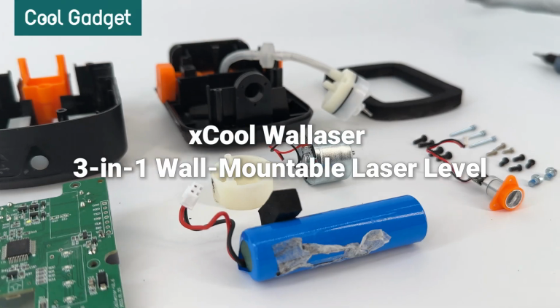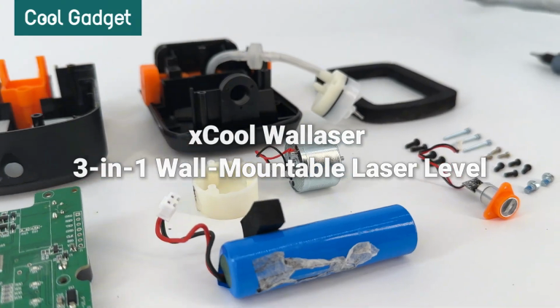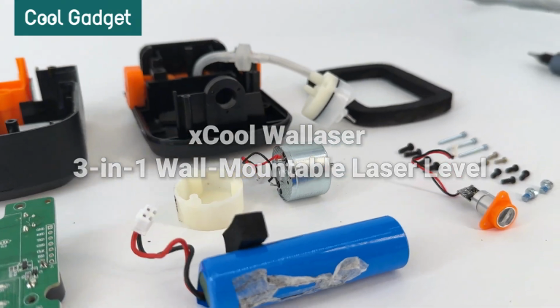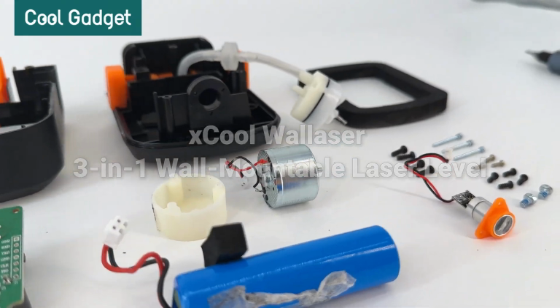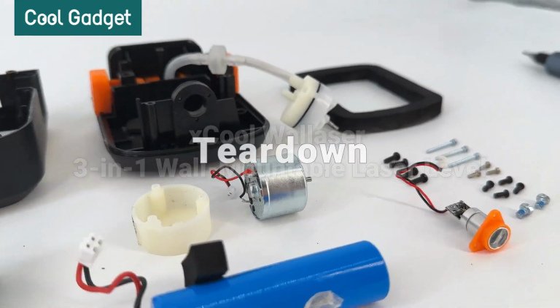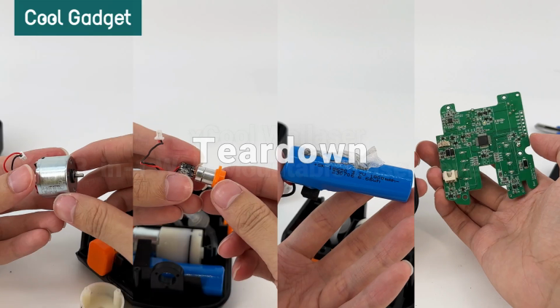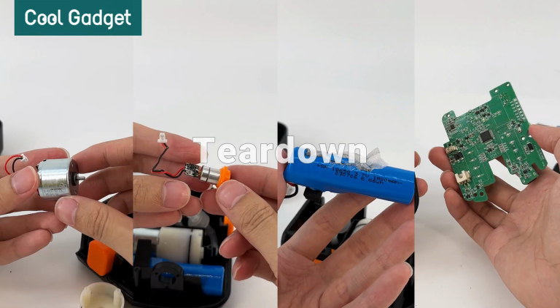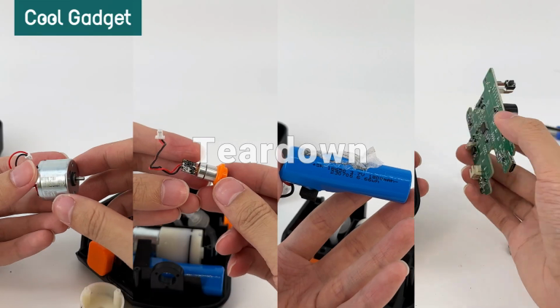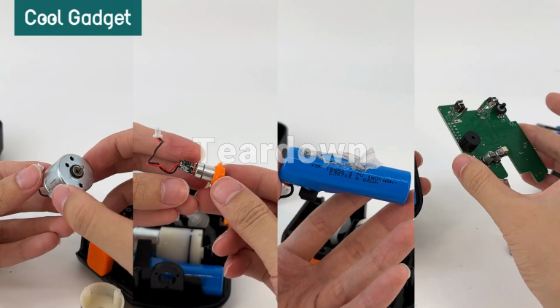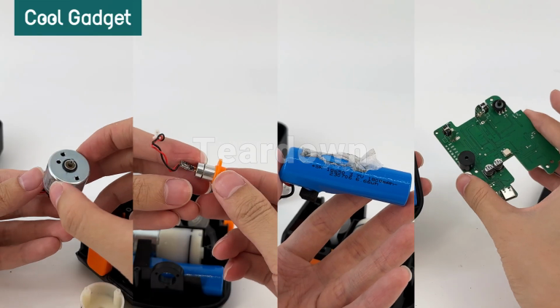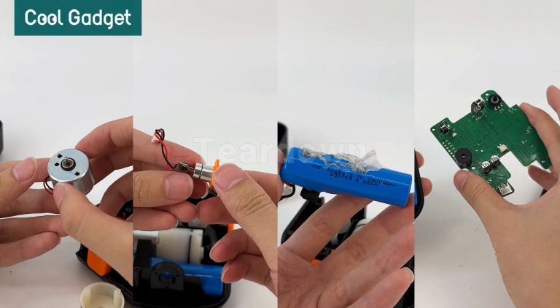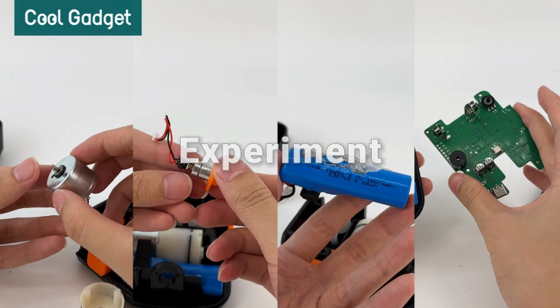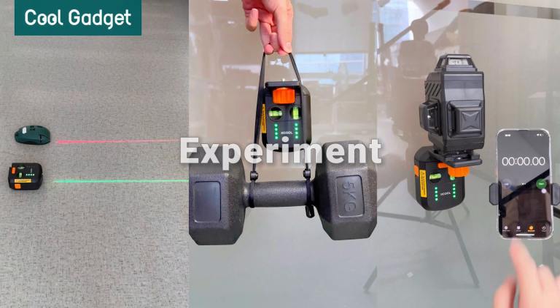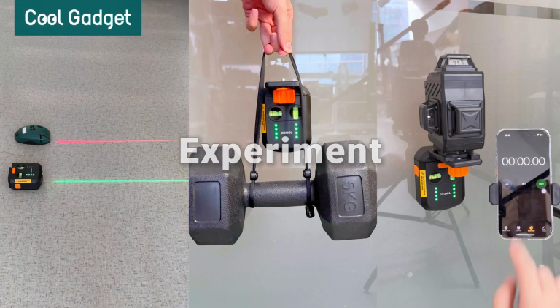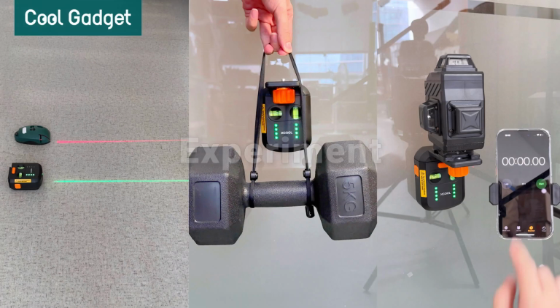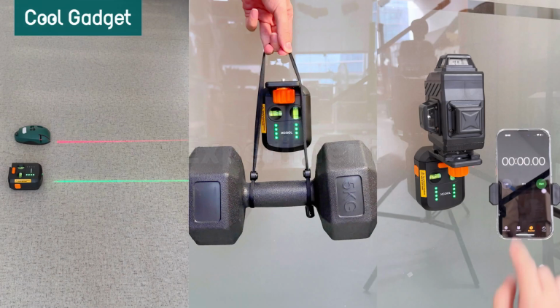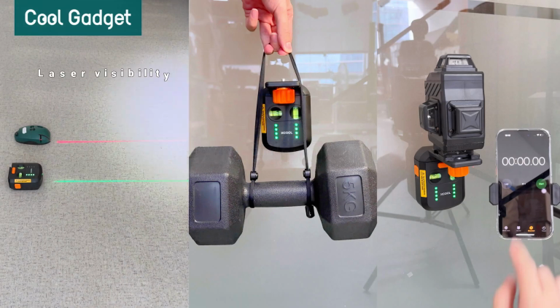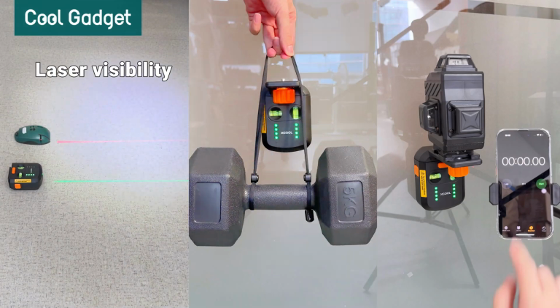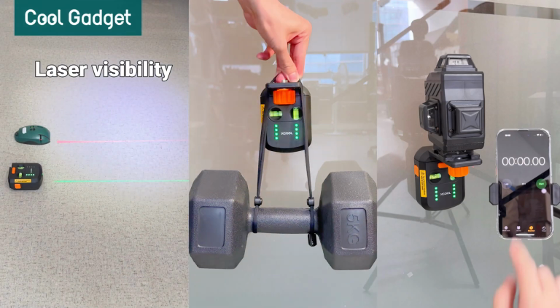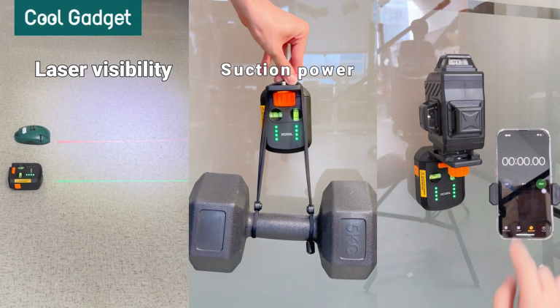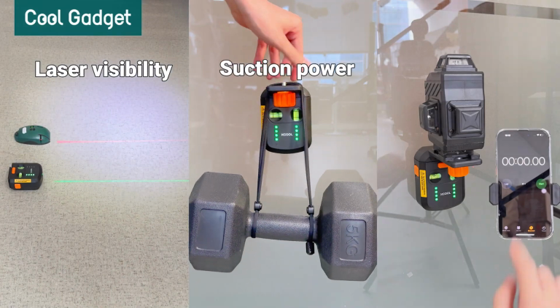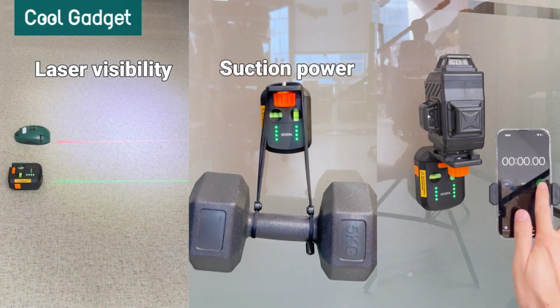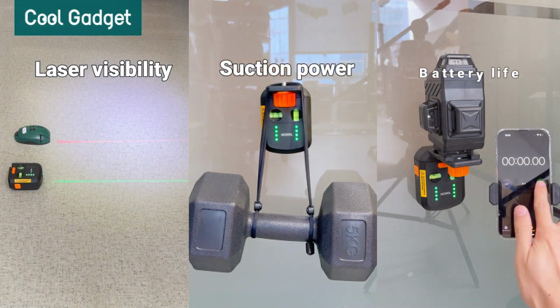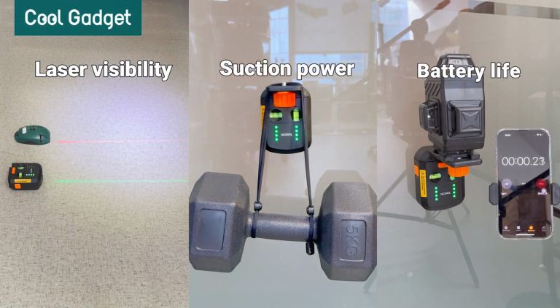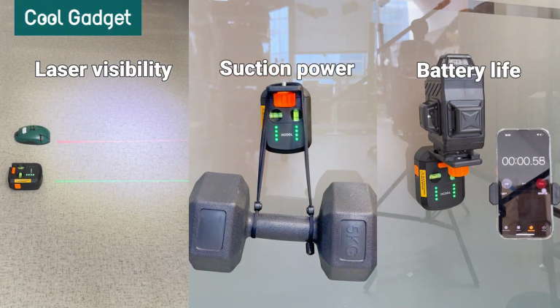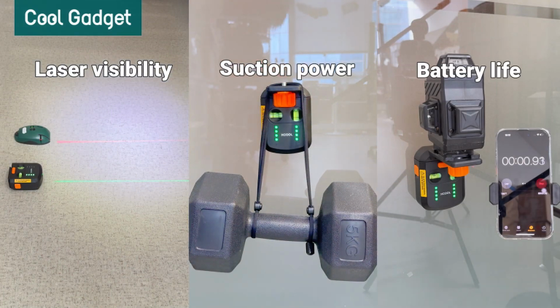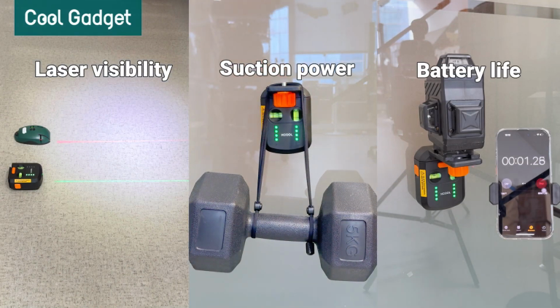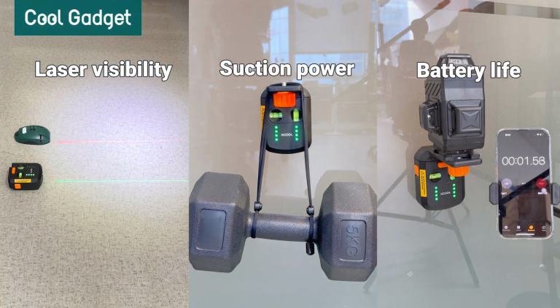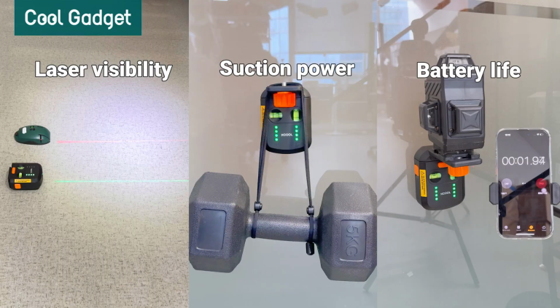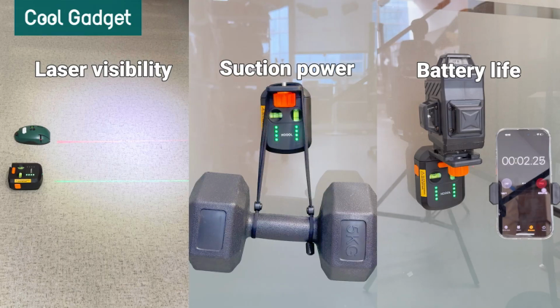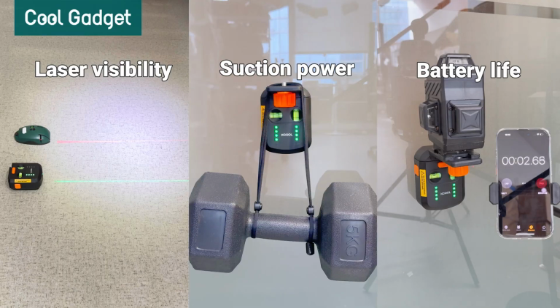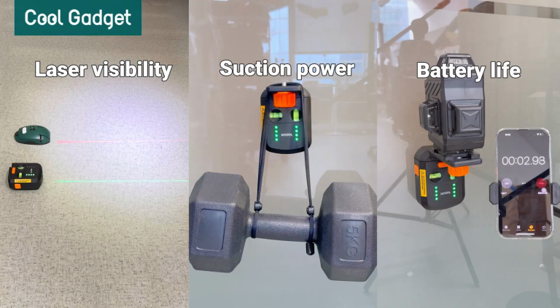Today, we are going to tear down and experiment with the Xcool Wallazer 3-in-1 wall-mountable laser level.